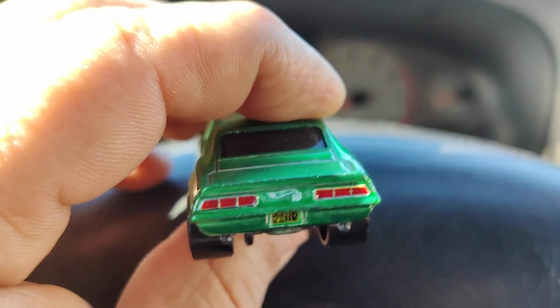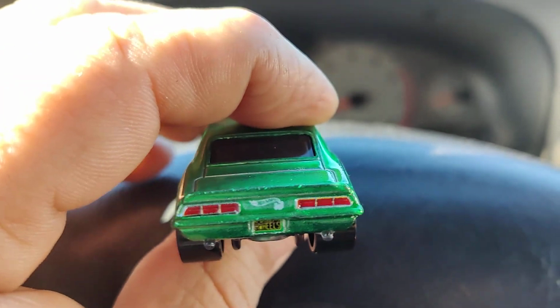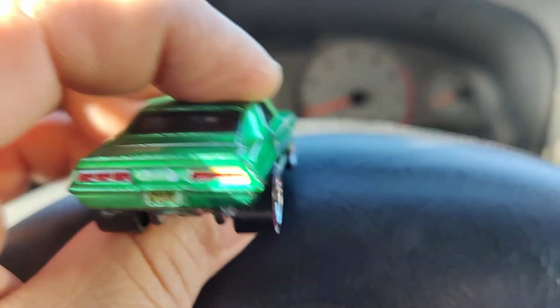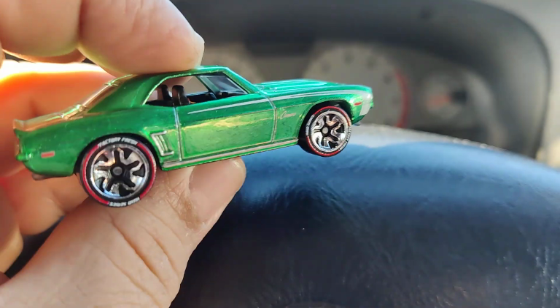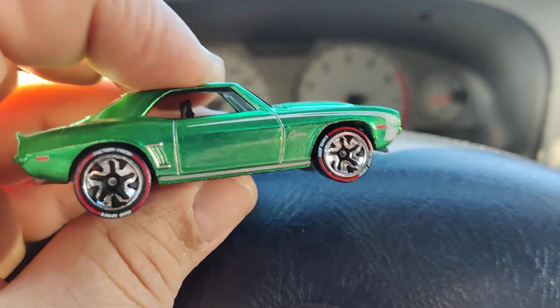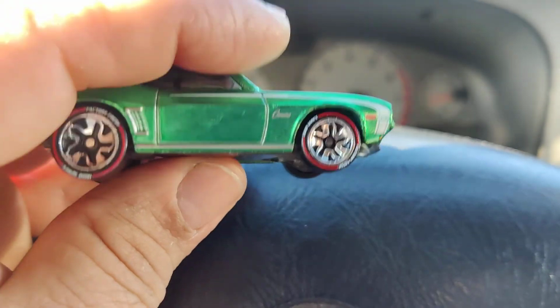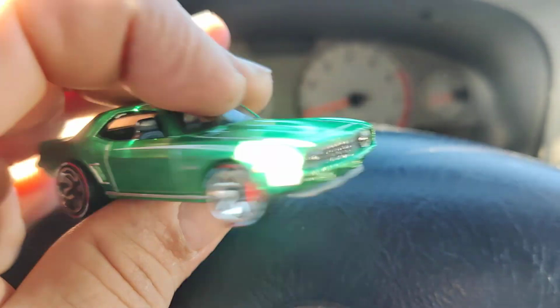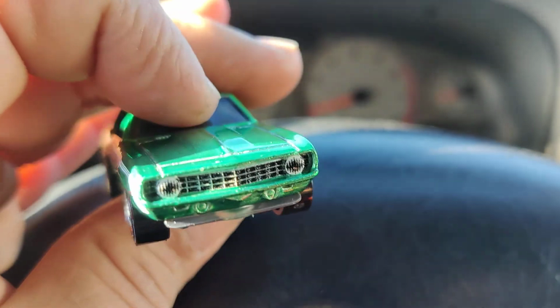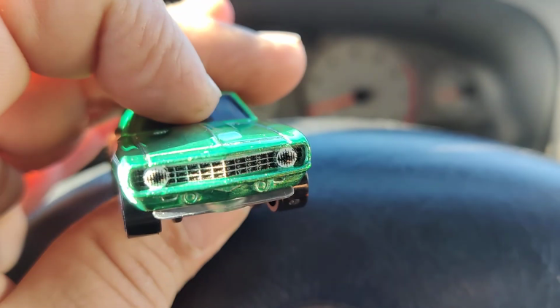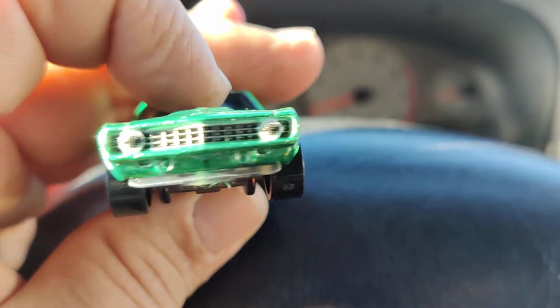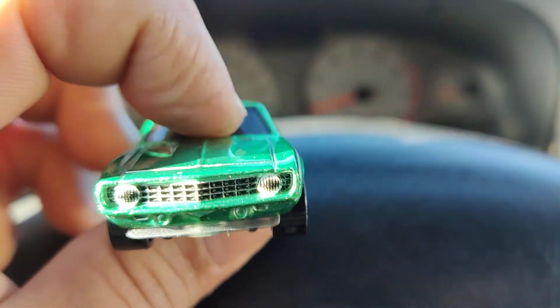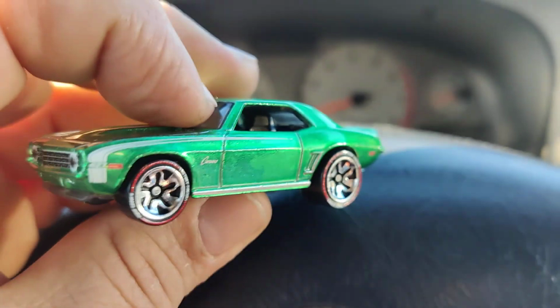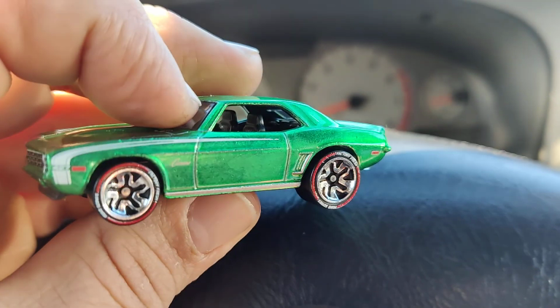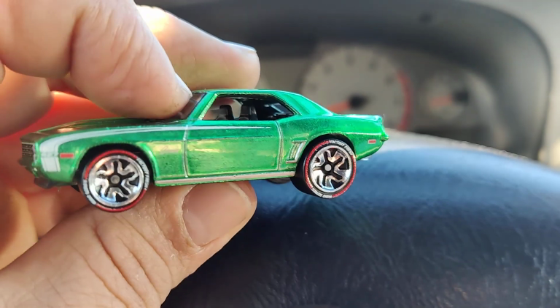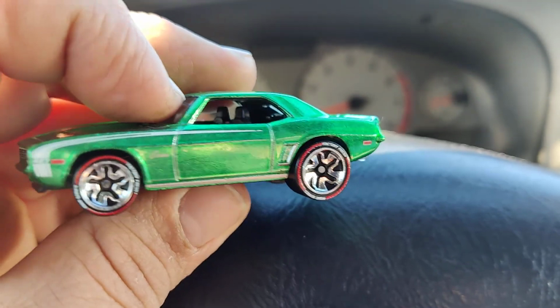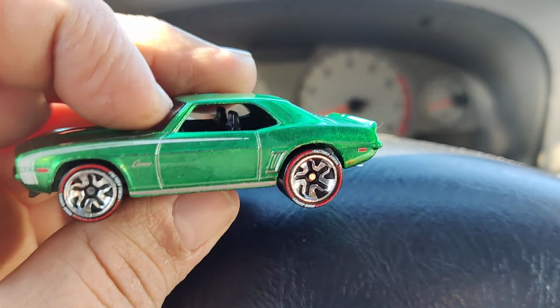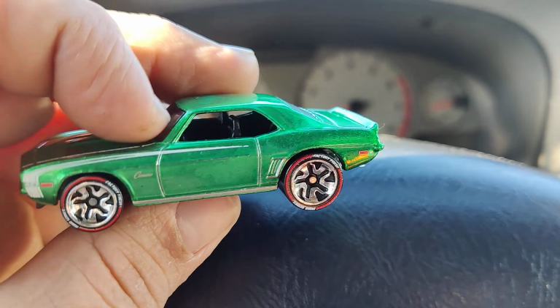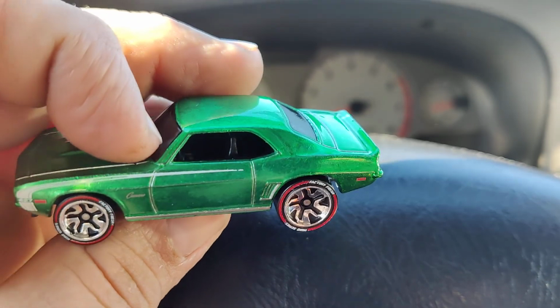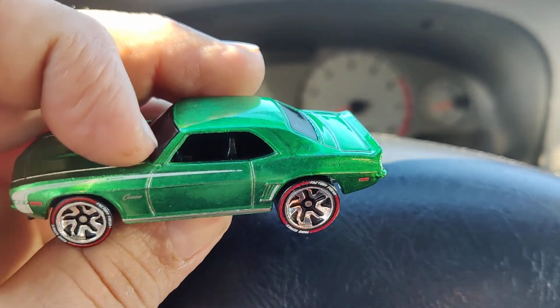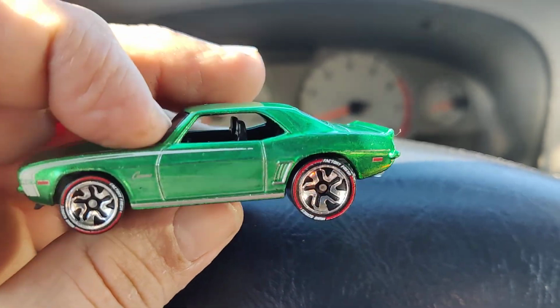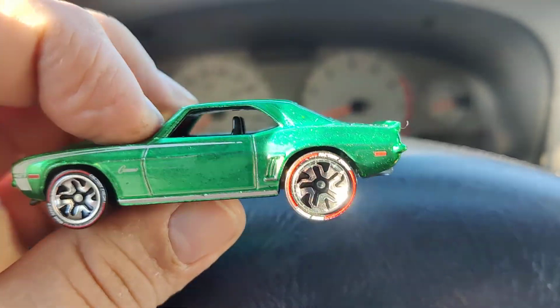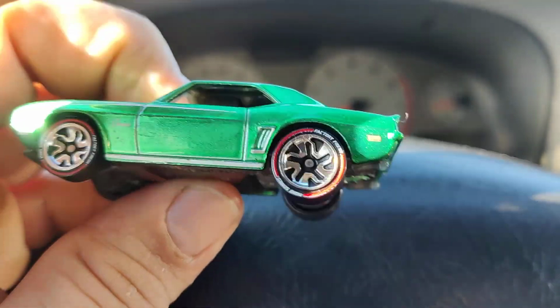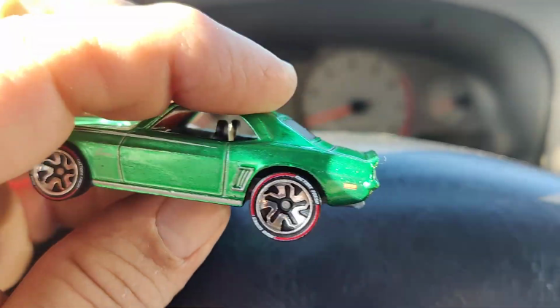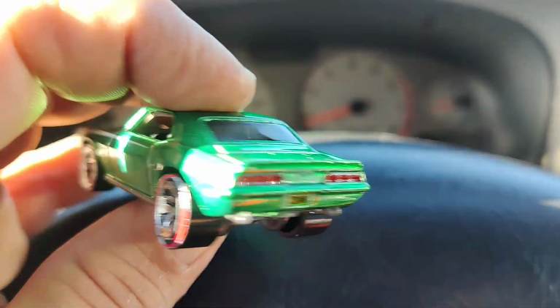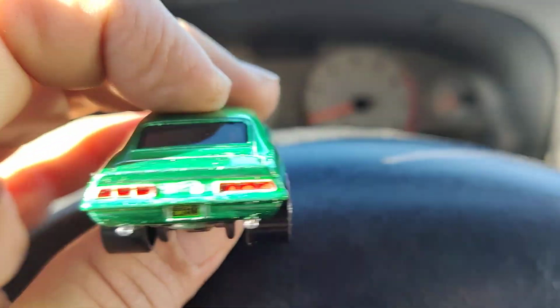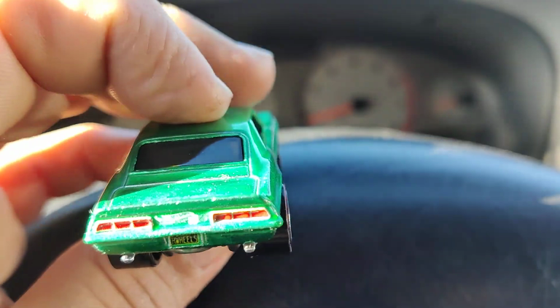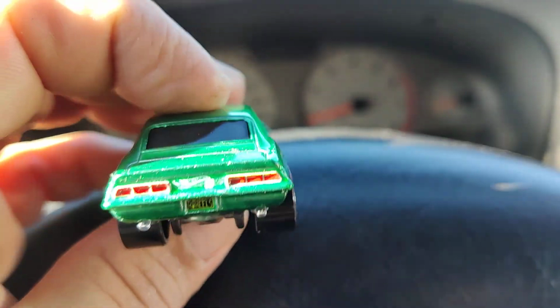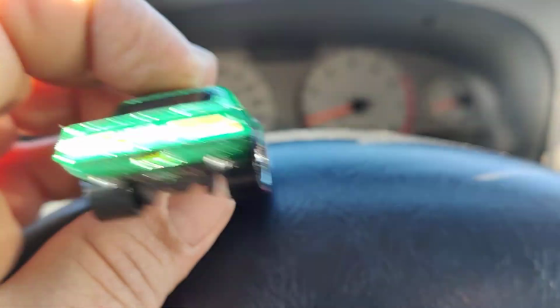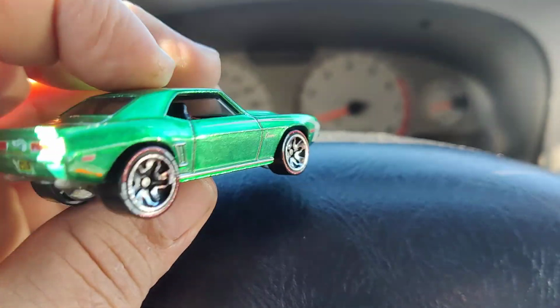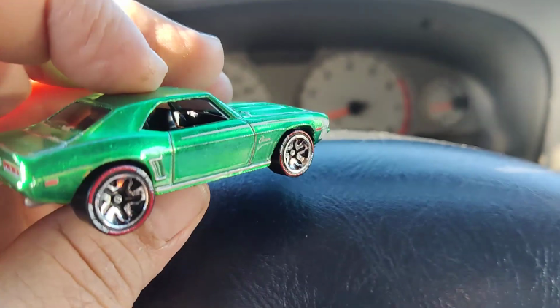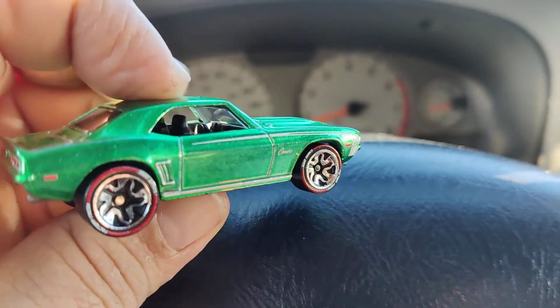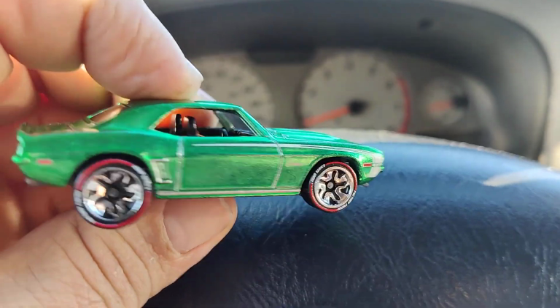Love the details. This car would look very nice with rear riders.